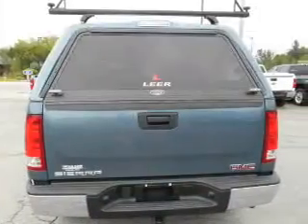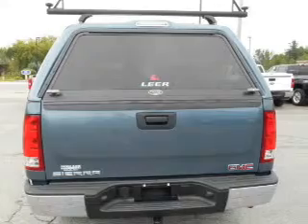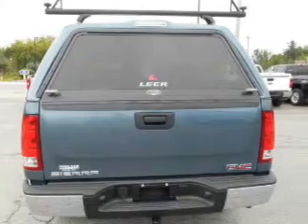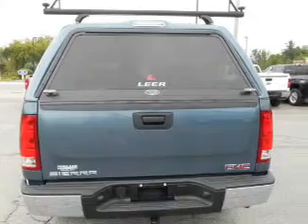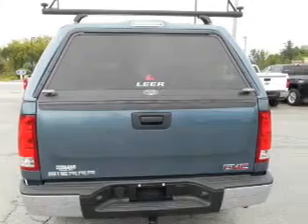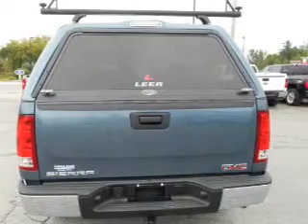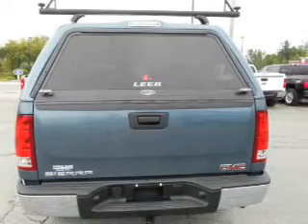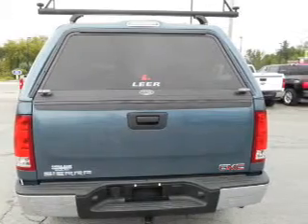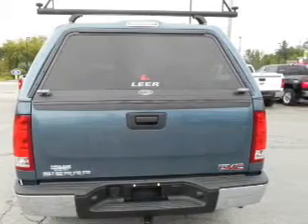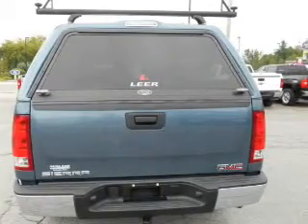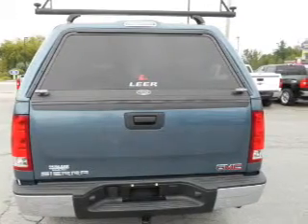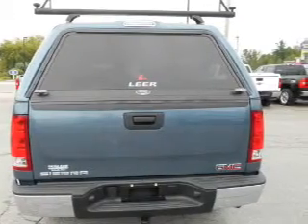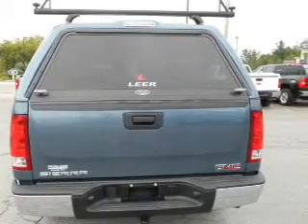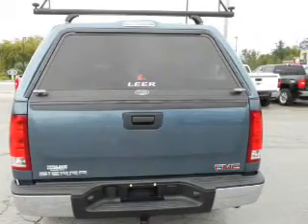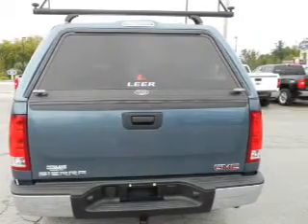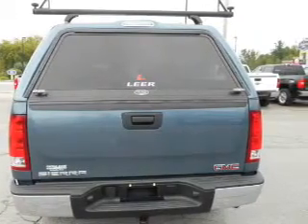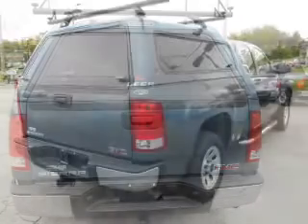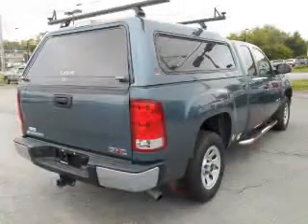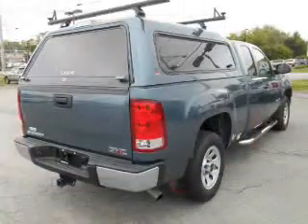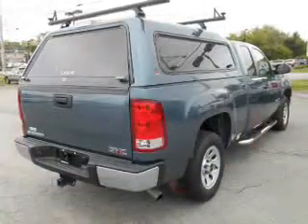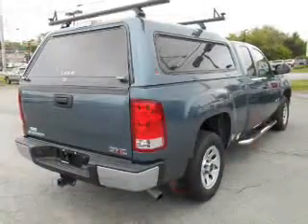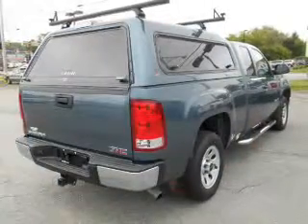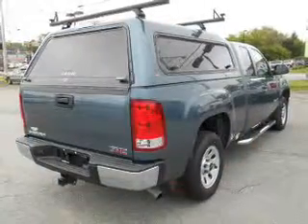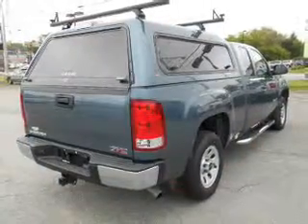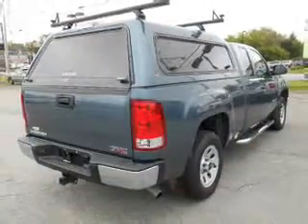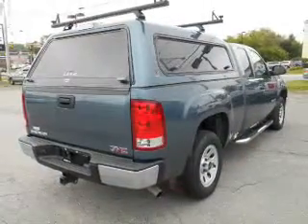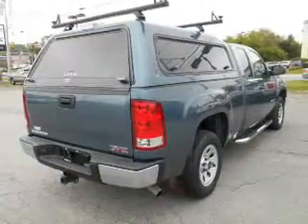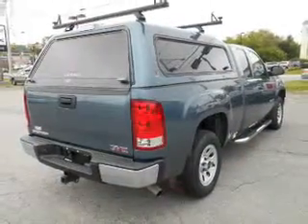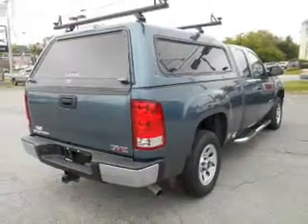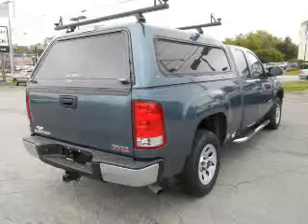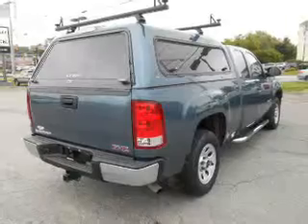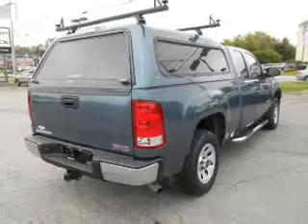Cruise control, an AM-FM stereo, power steering, an adjustable tilt steering wheel, air conditioning.